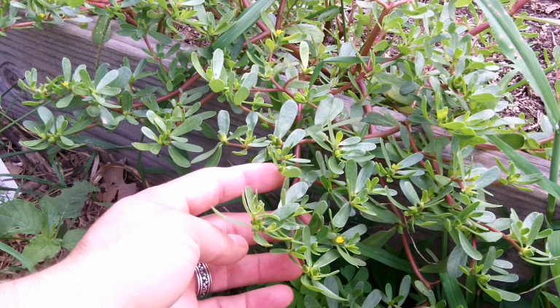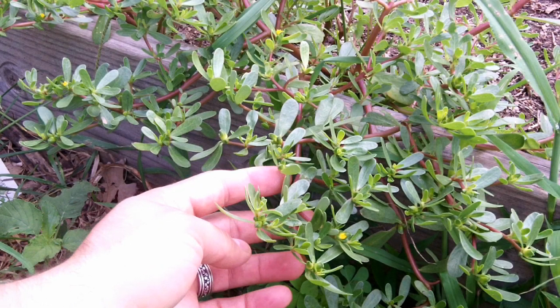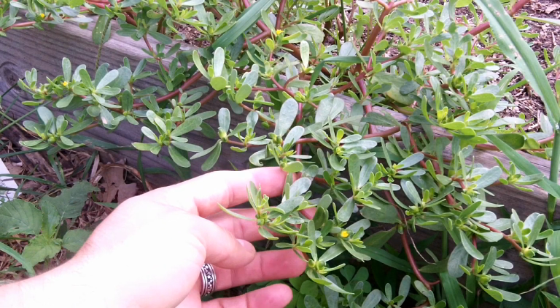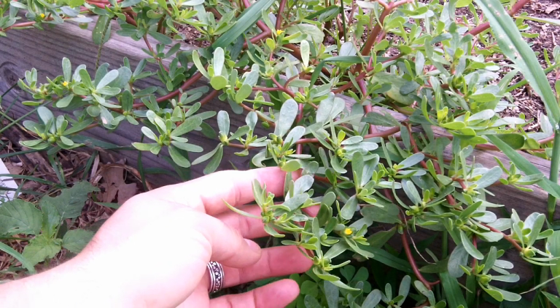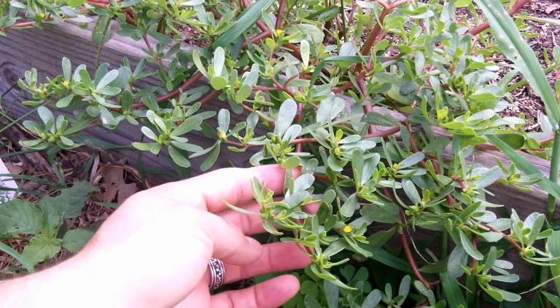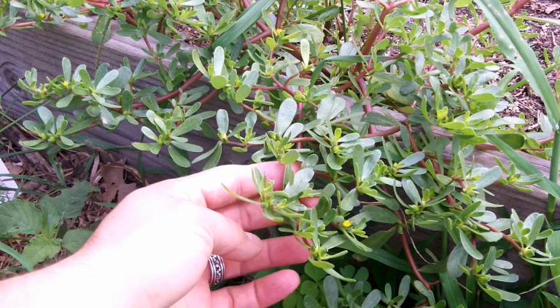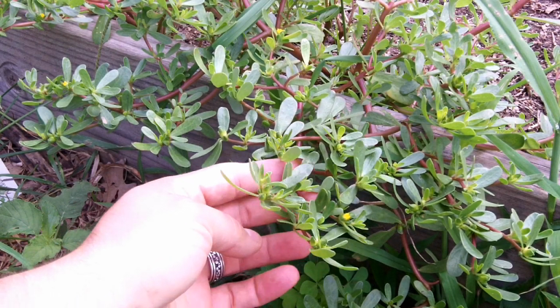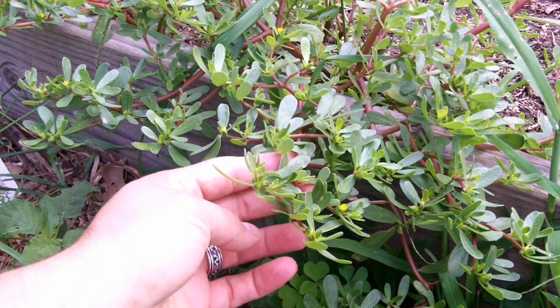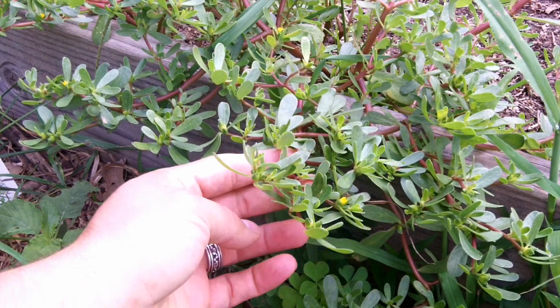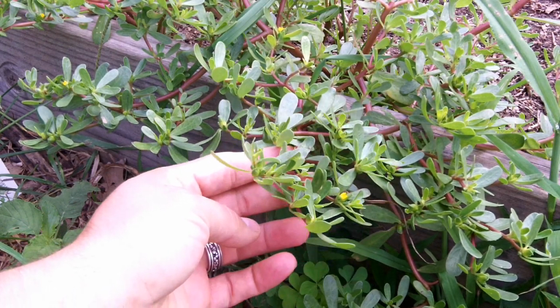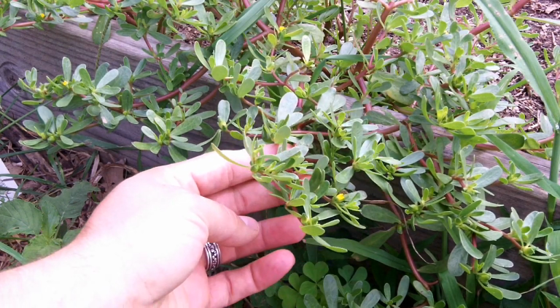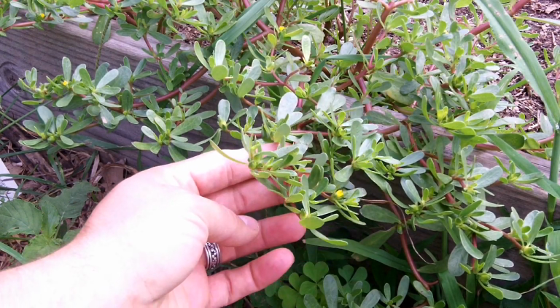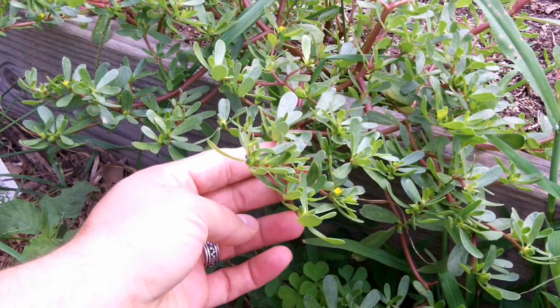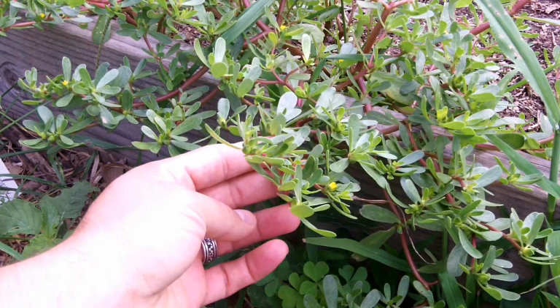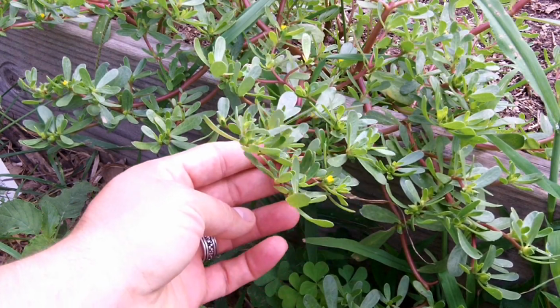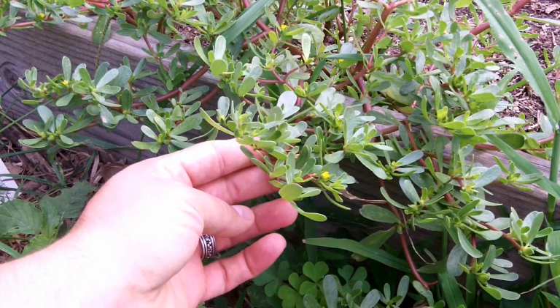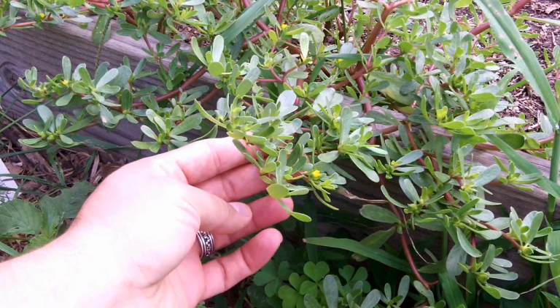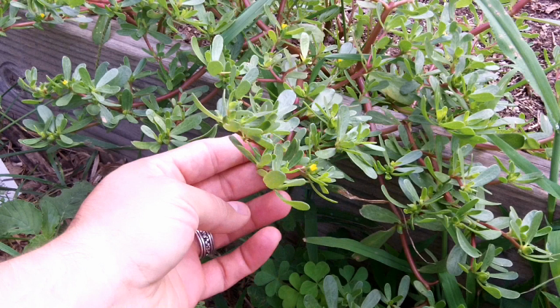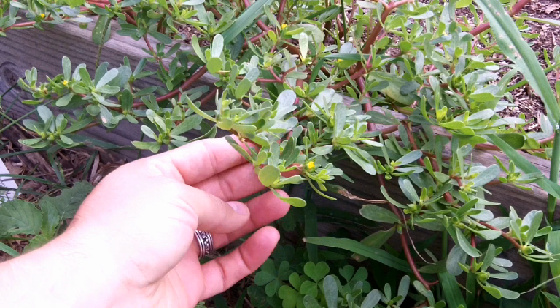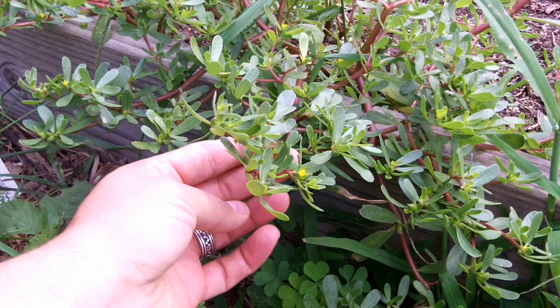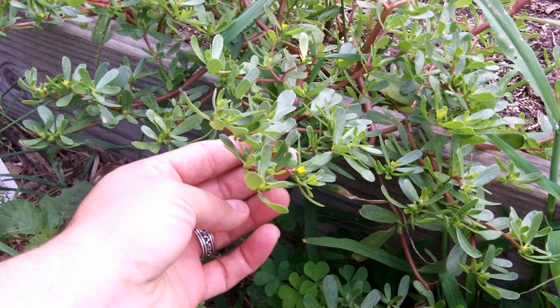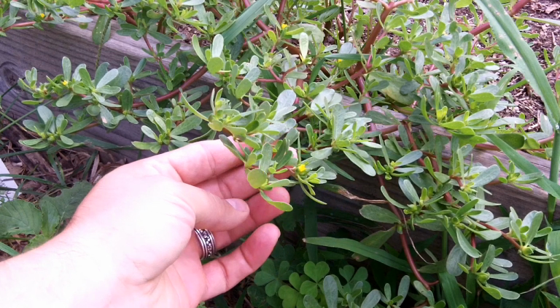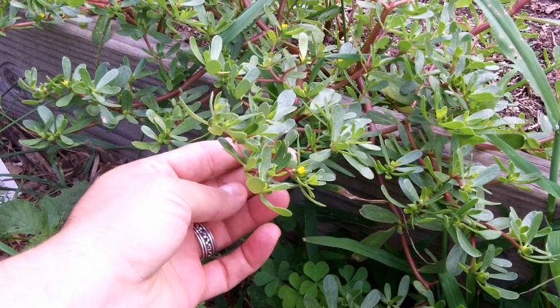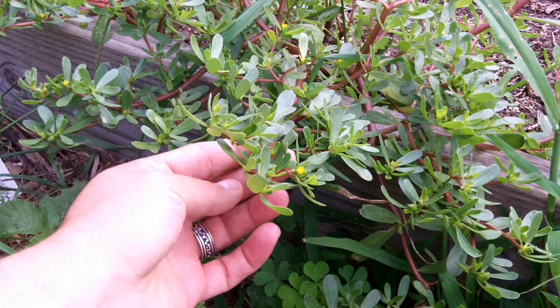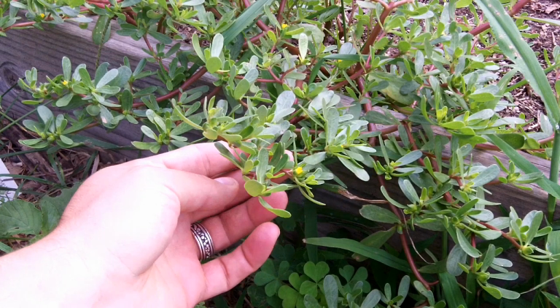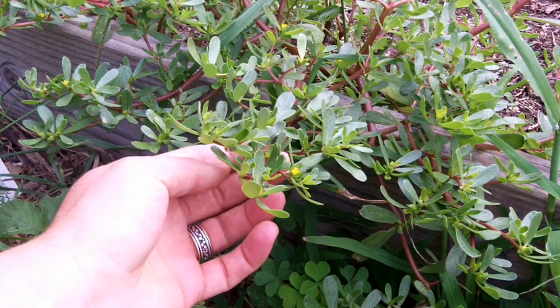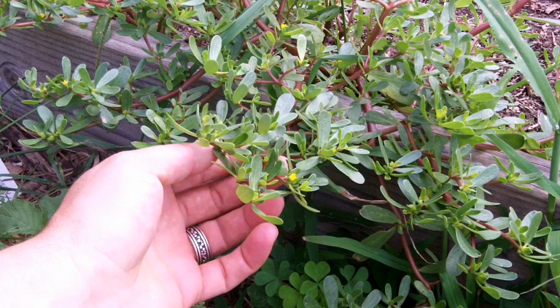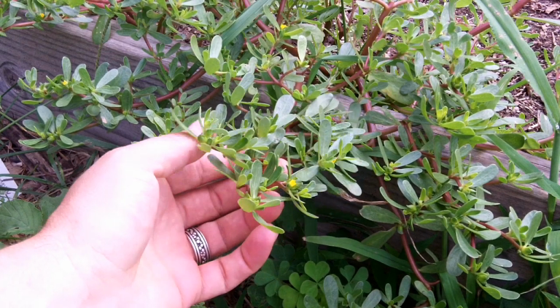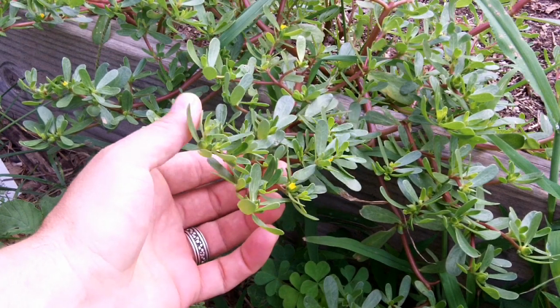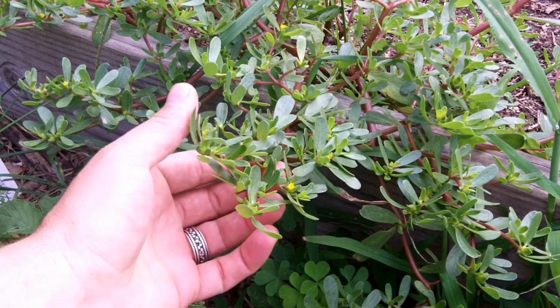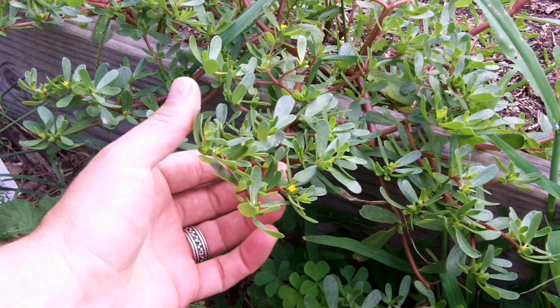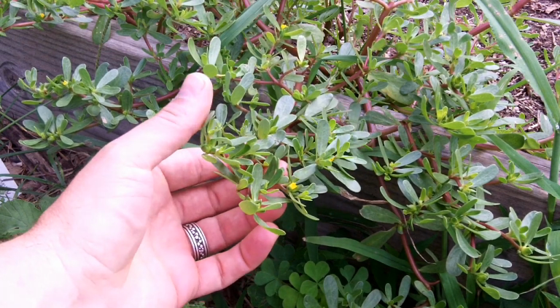Here is some purslane growing in a garden. It also likes sidewalk cracks and other disturbed areas.